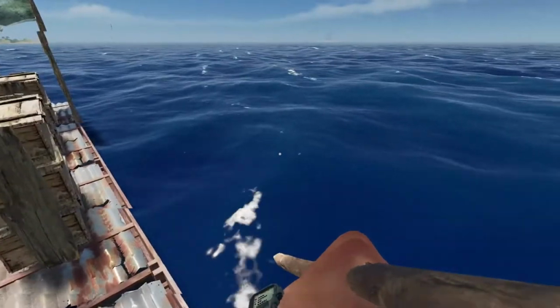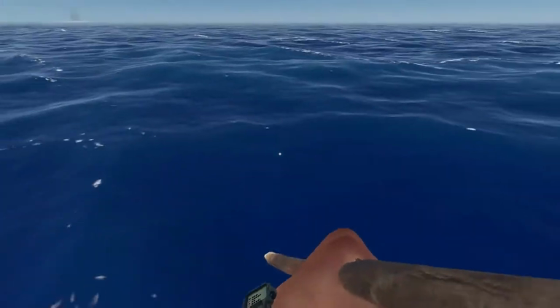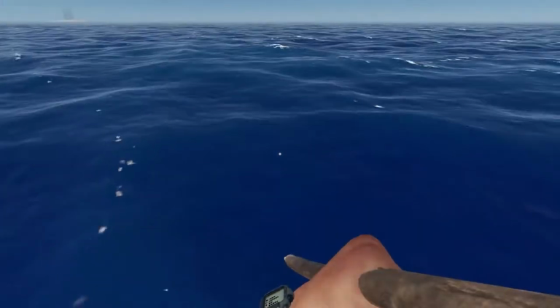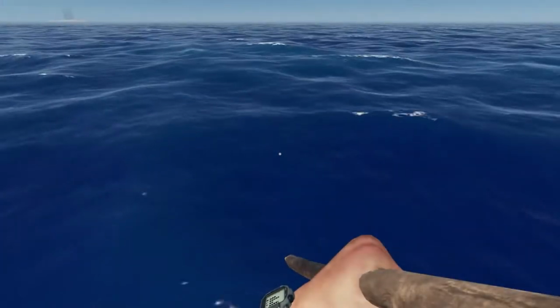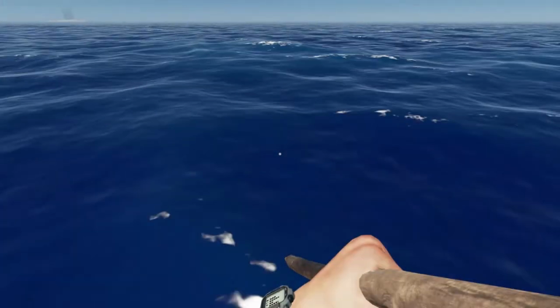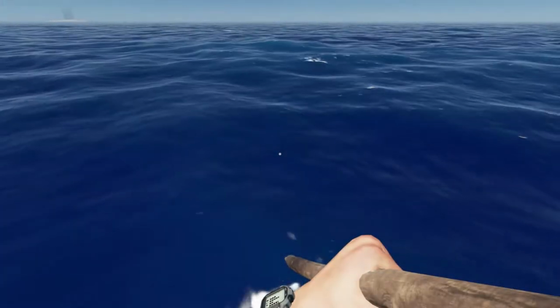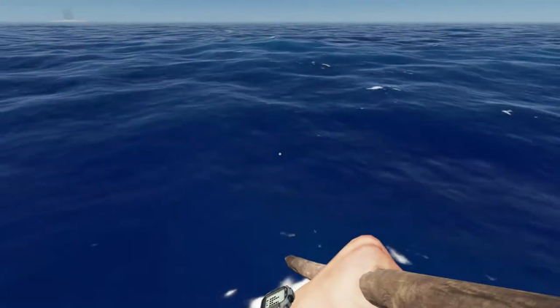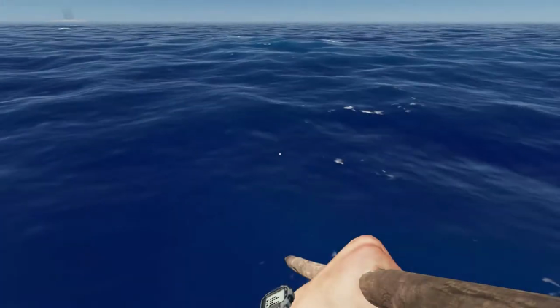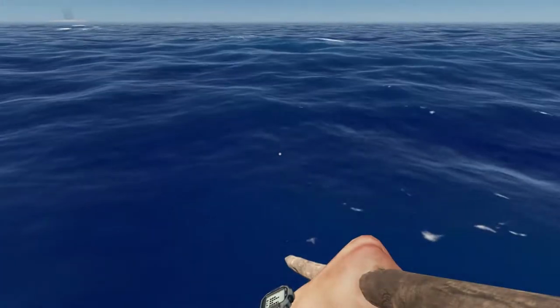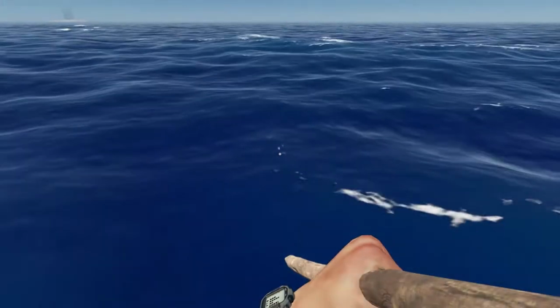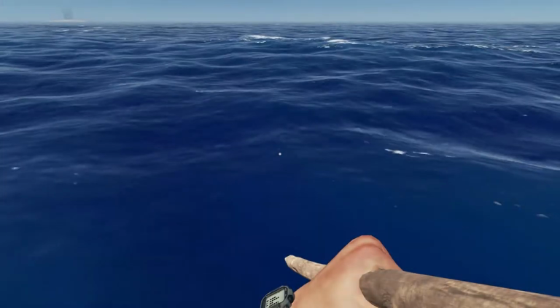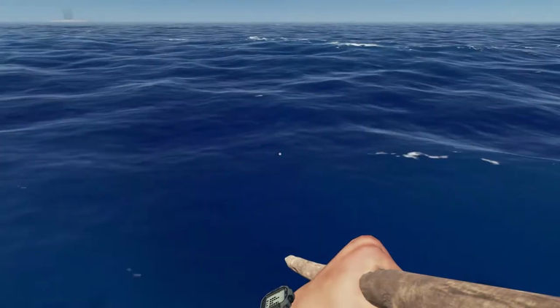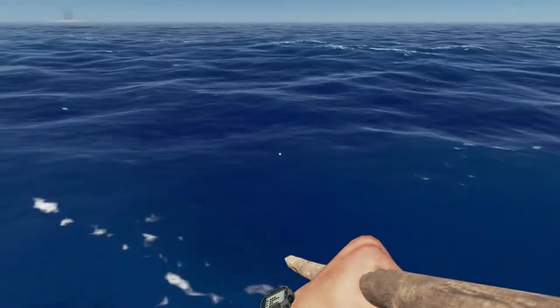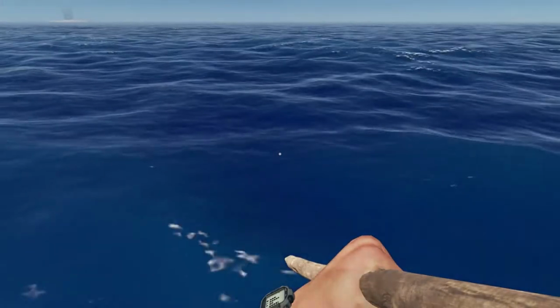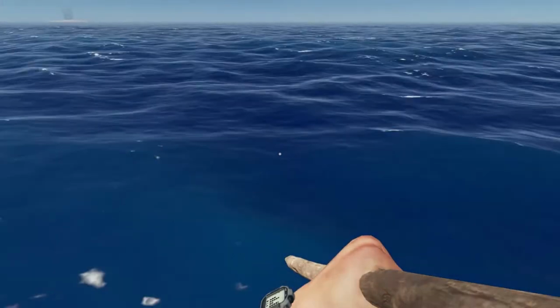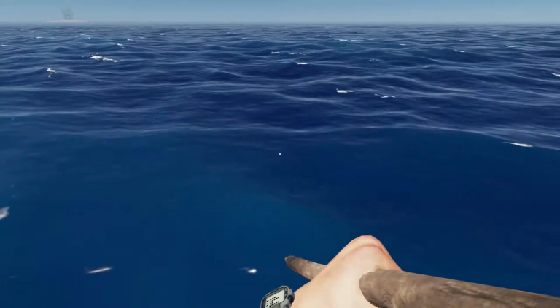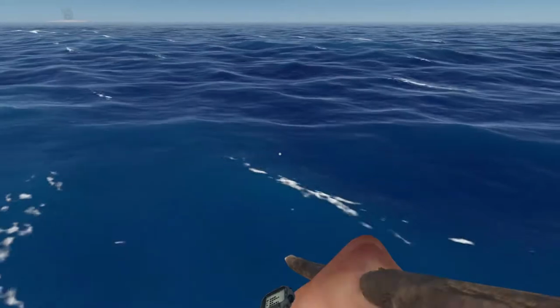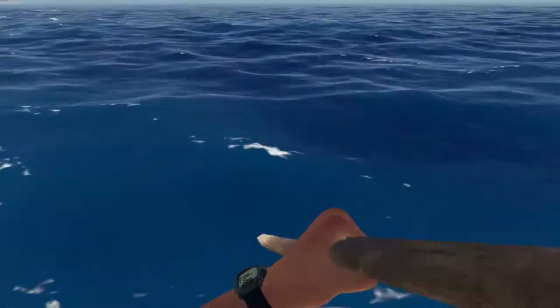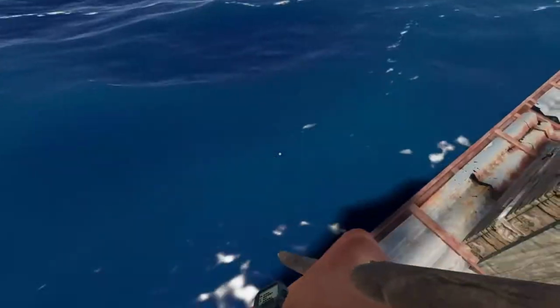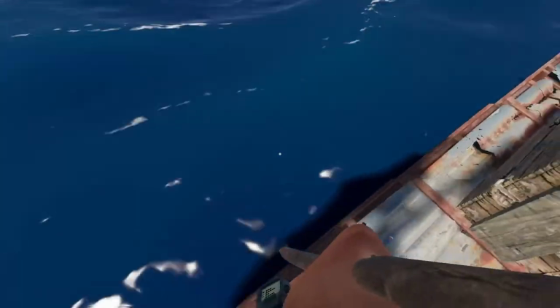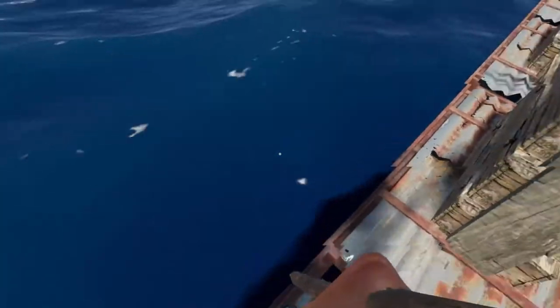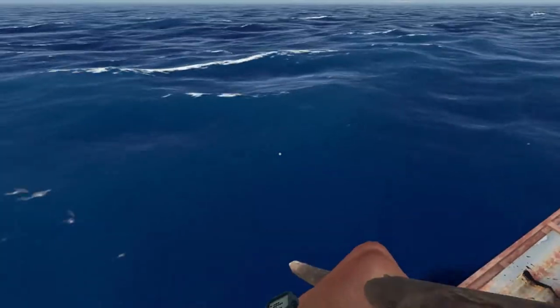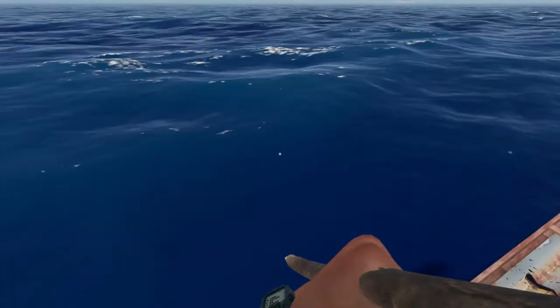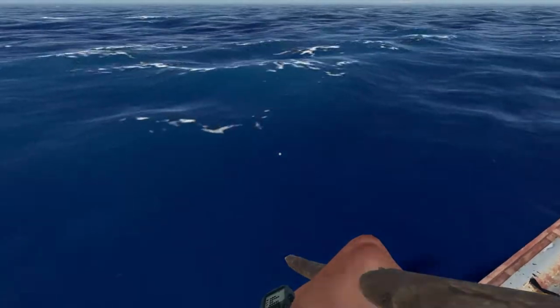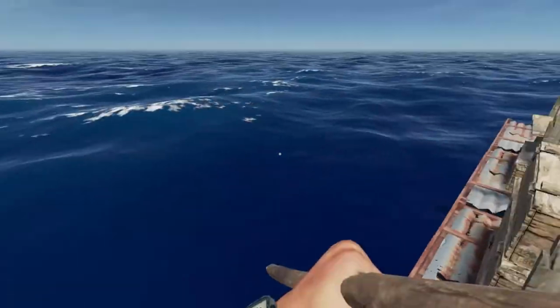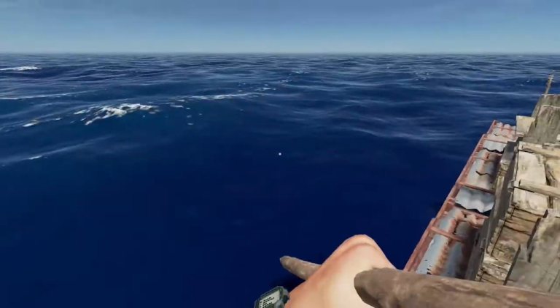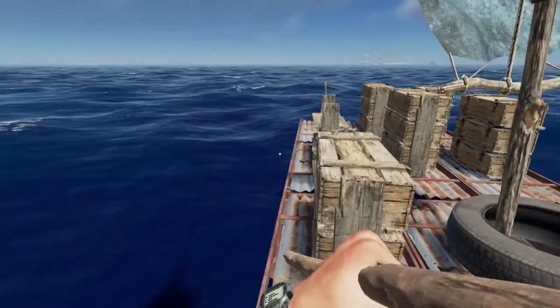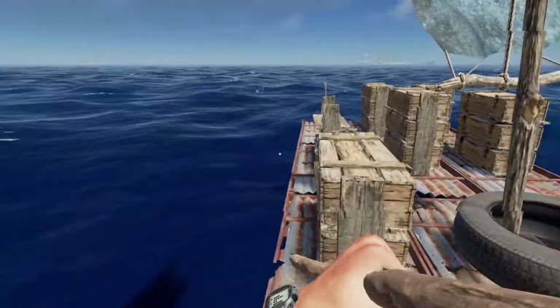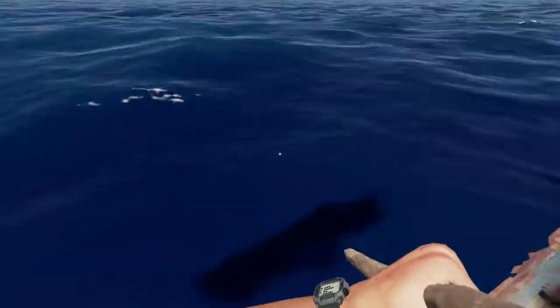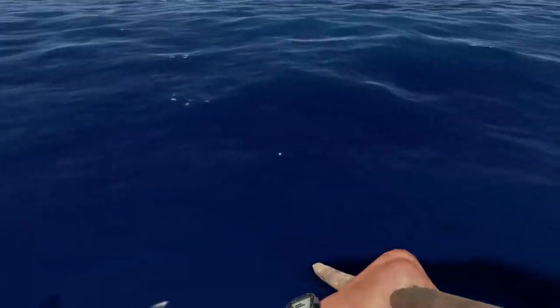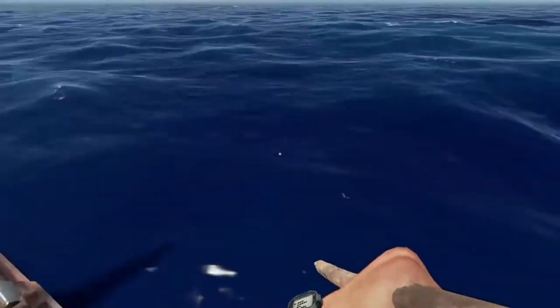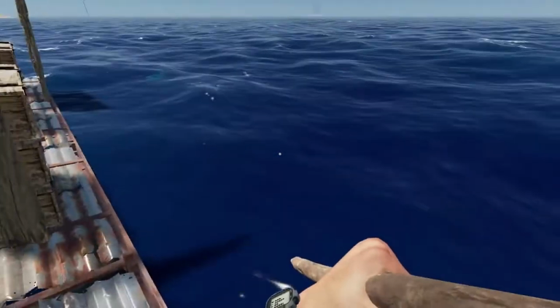Jump in the water — sometimes you can jump in the water and stab him and then throw a spear. But you basically want to wait until you're right on top of him.